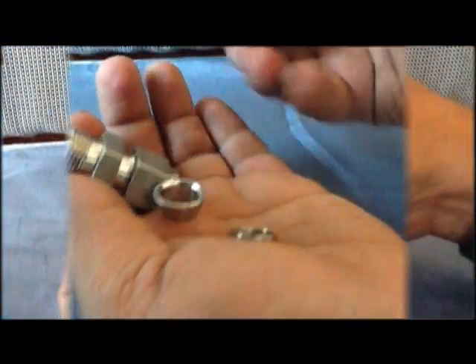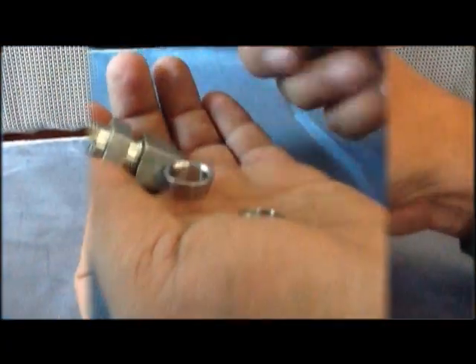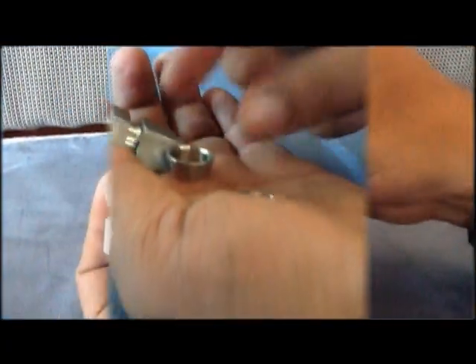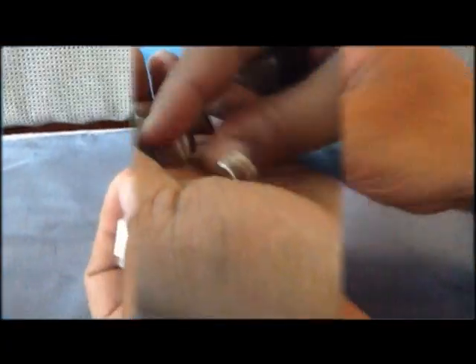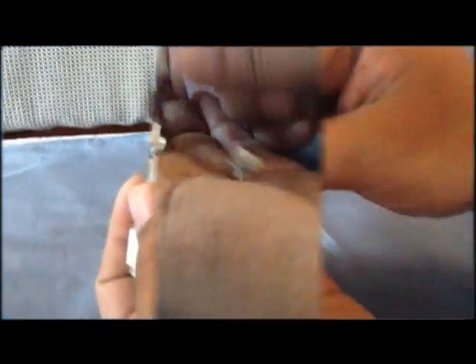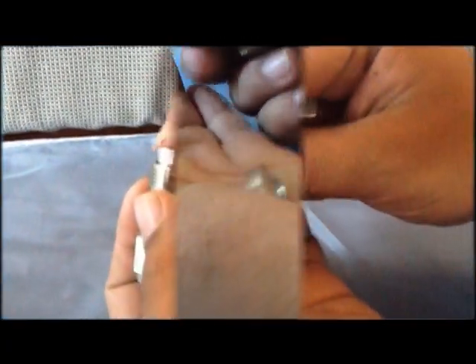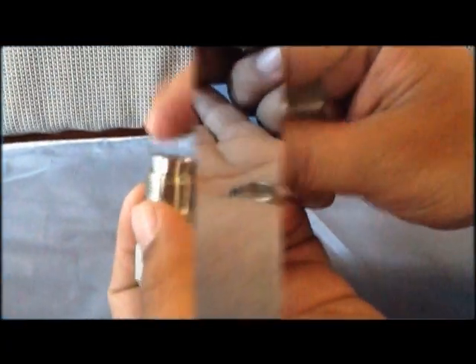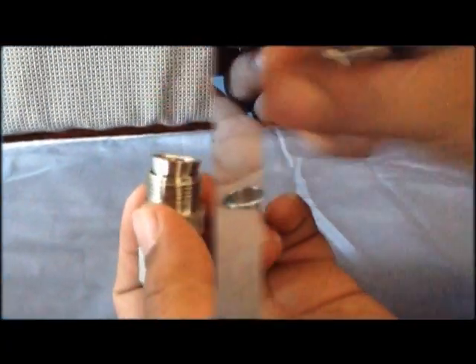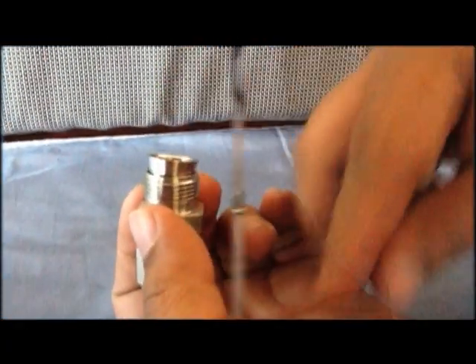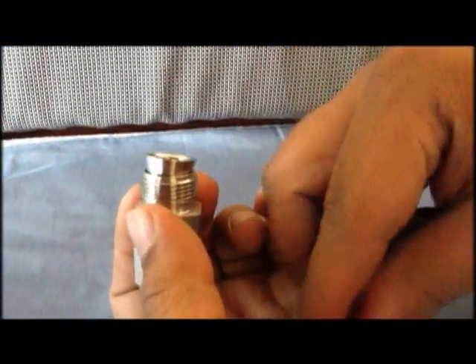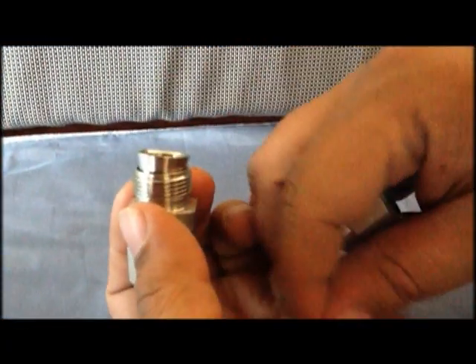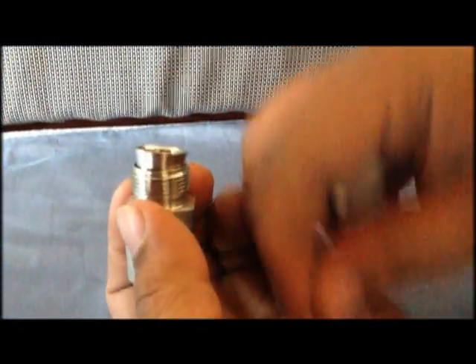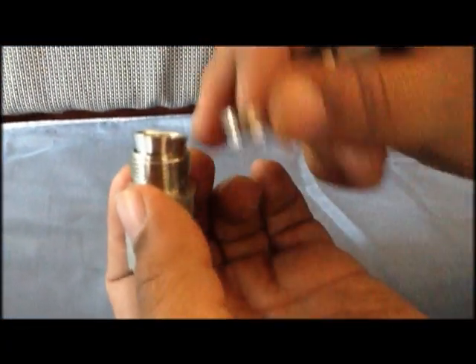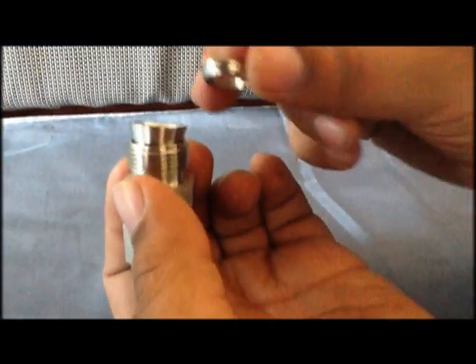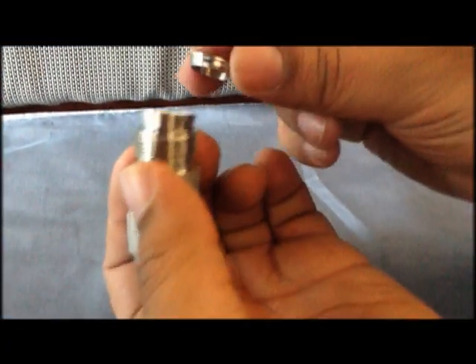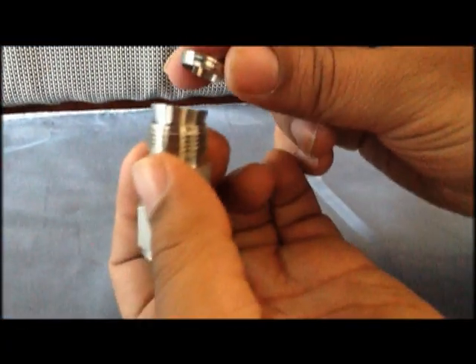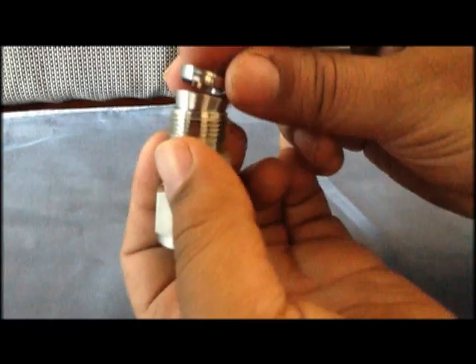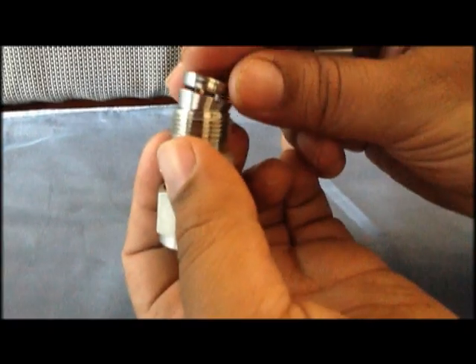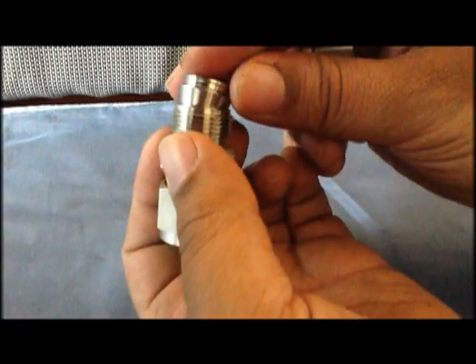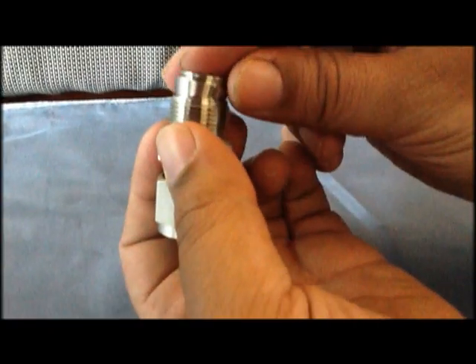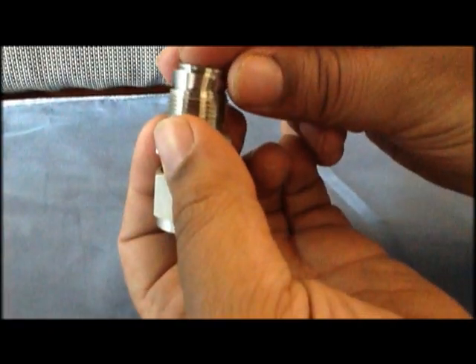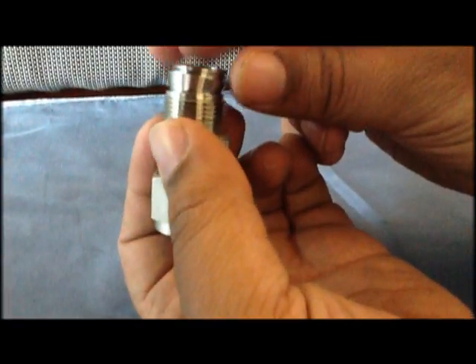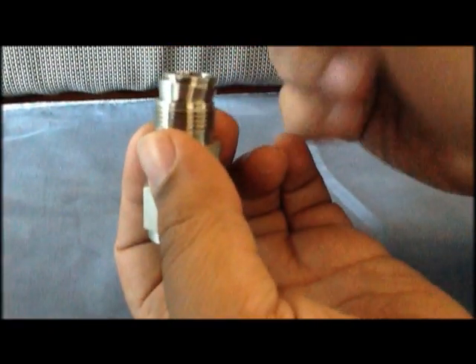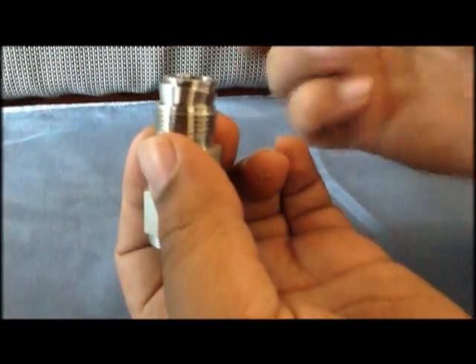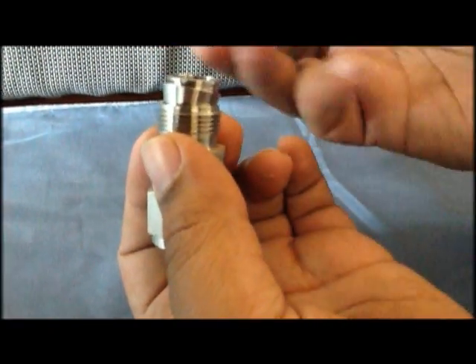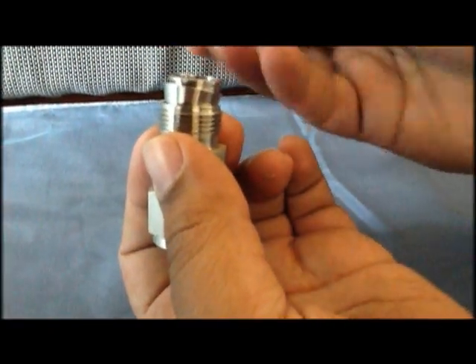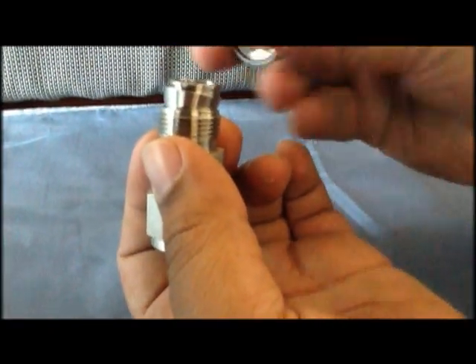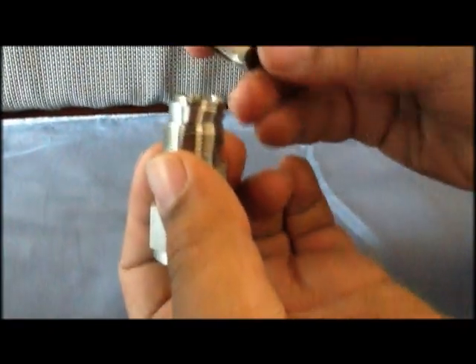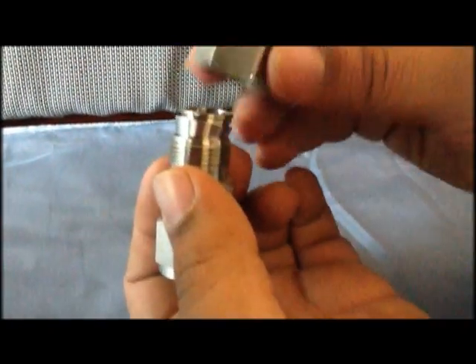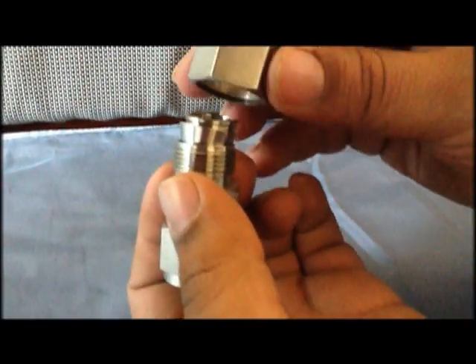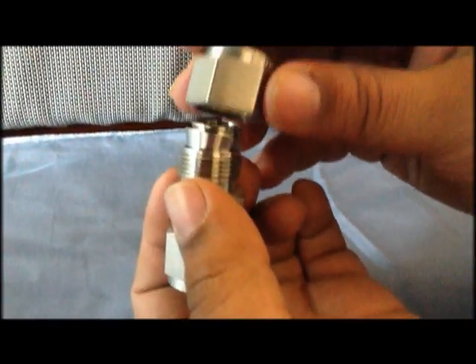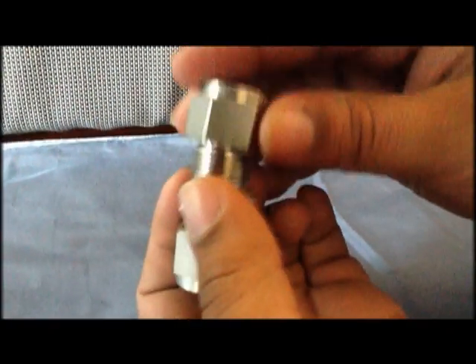The demonstration clearly shows the ferrules which are part of our compression fittings.